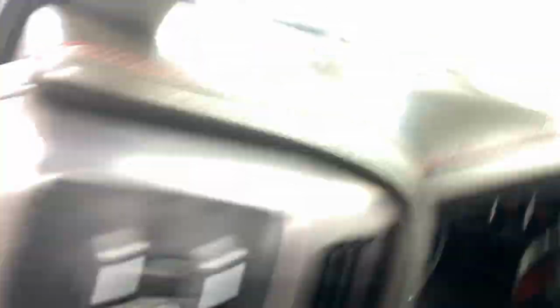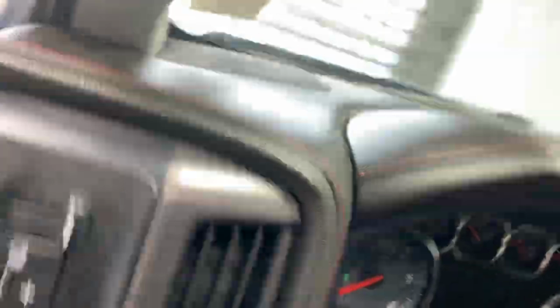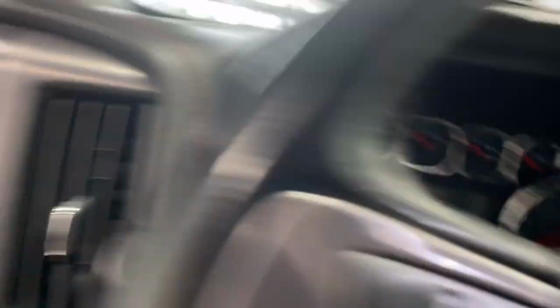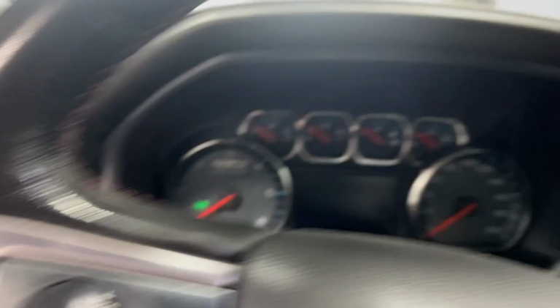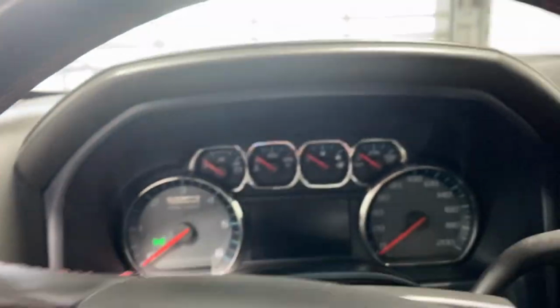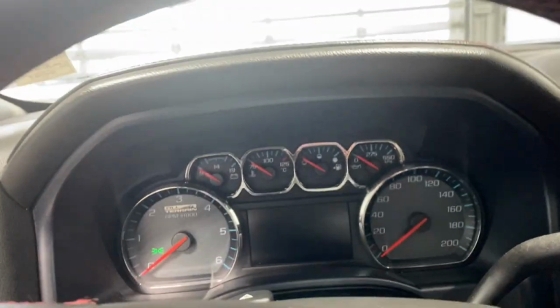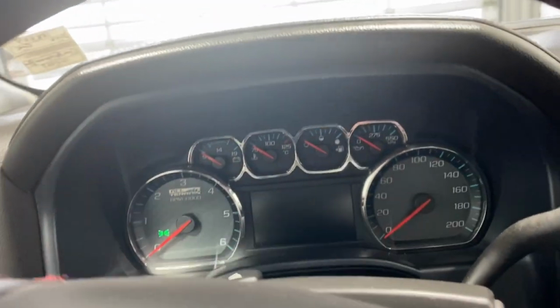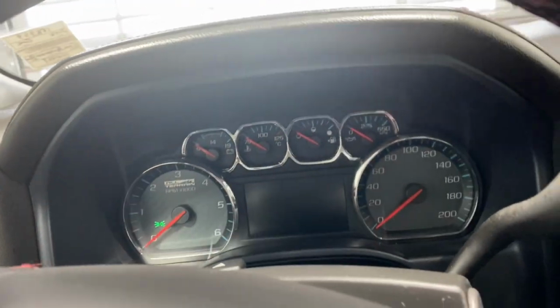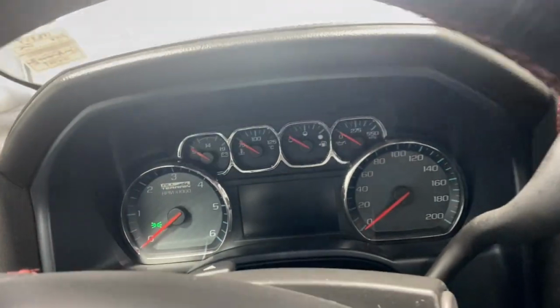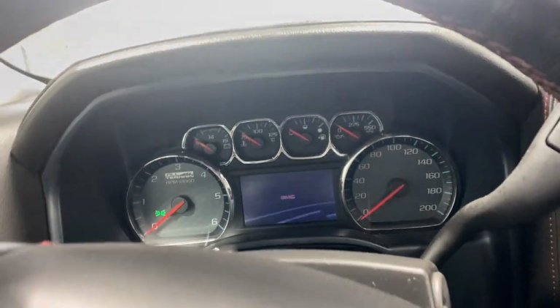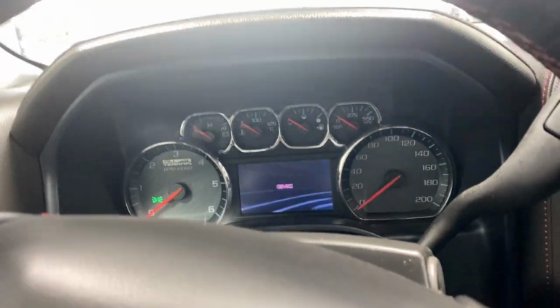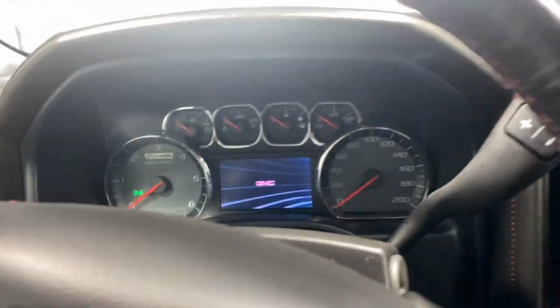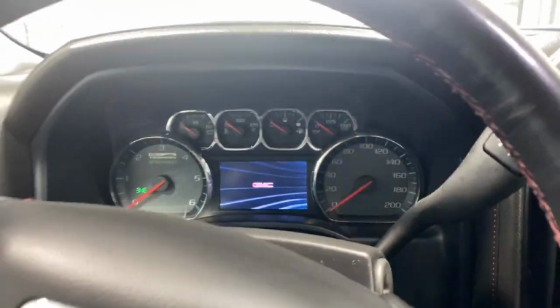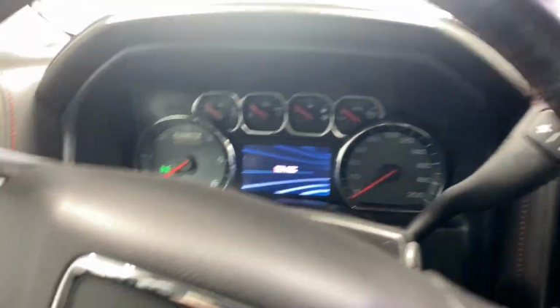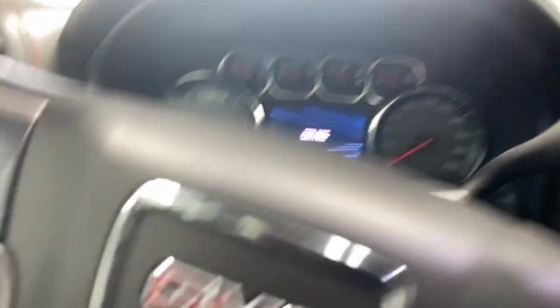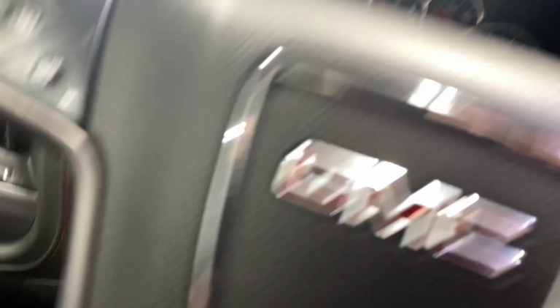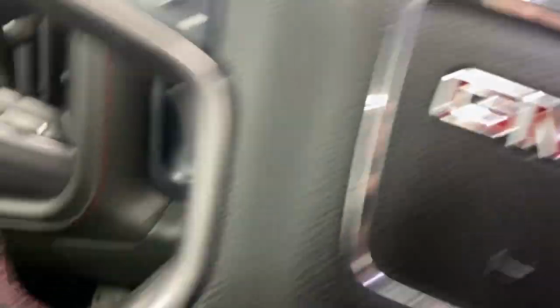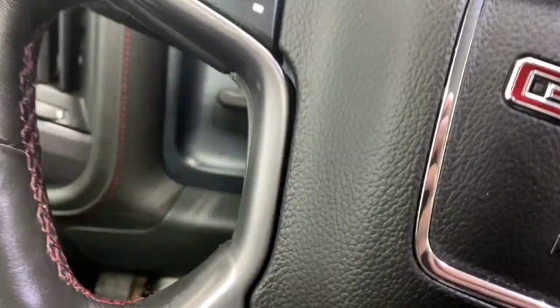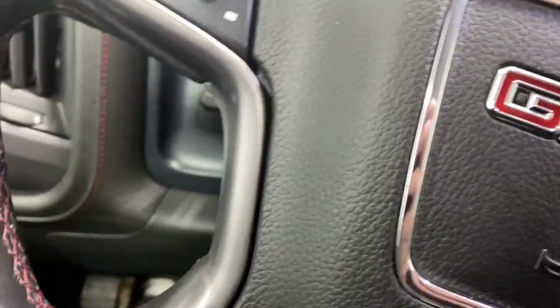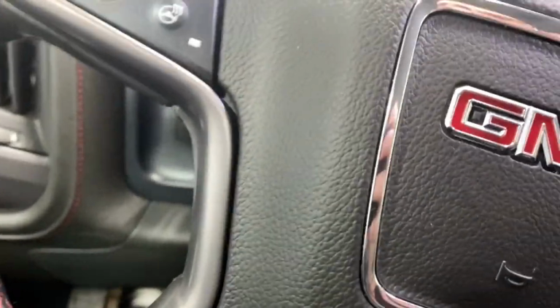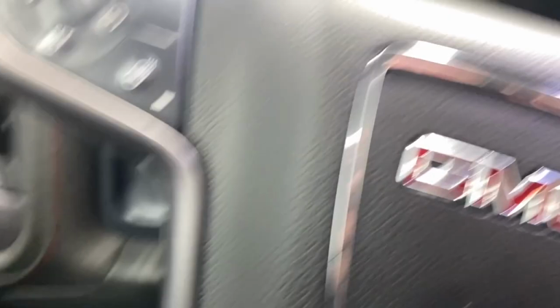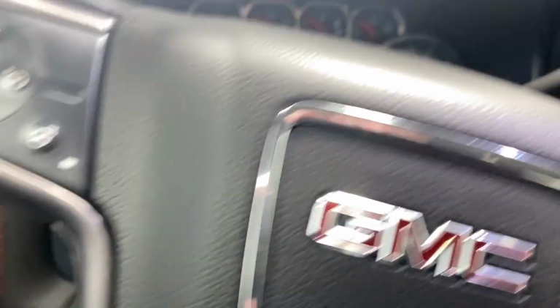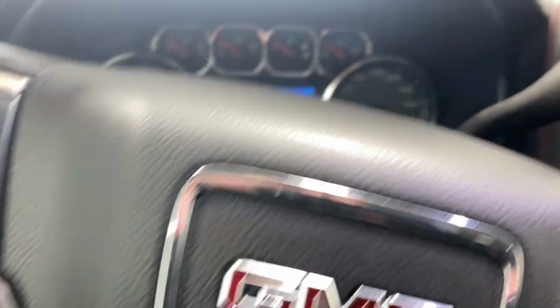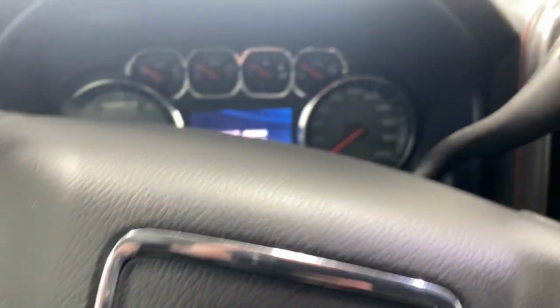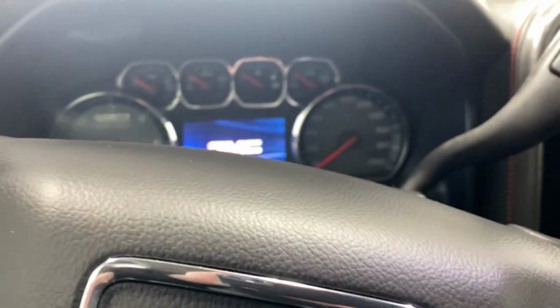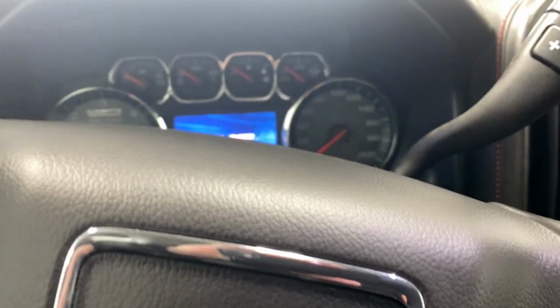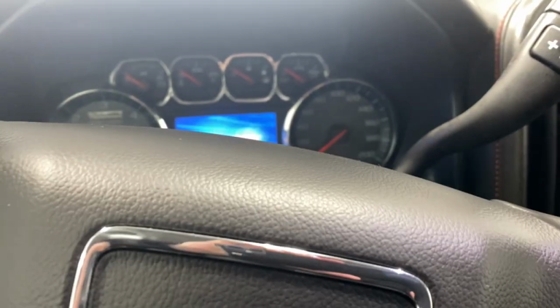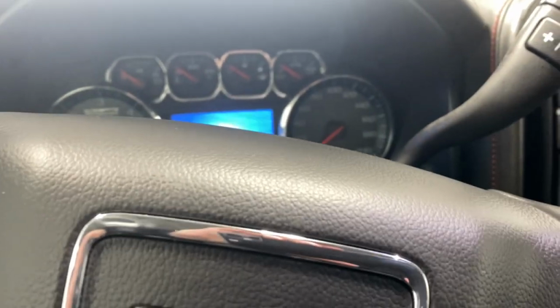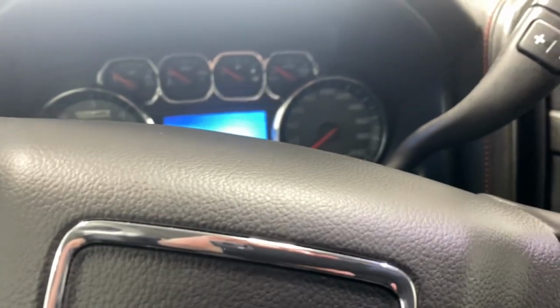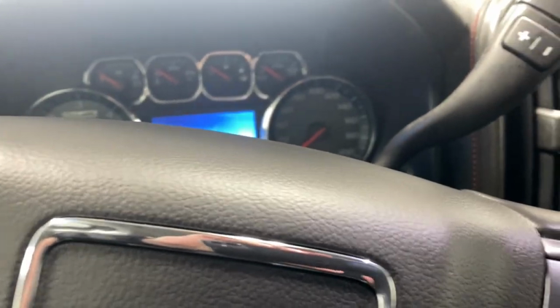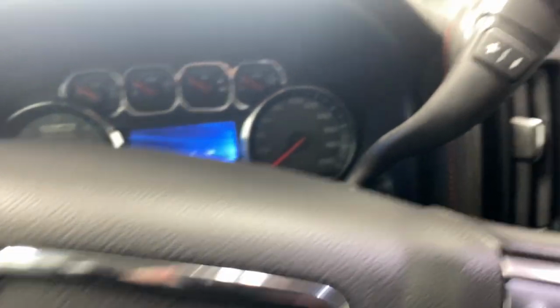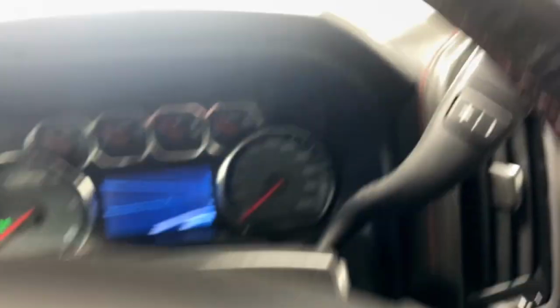Let's hop inside and get the vehicle fully started up by inserting the key into the ignition.